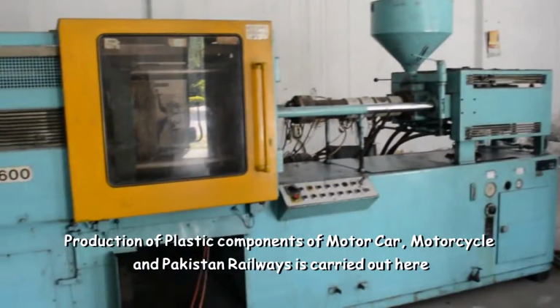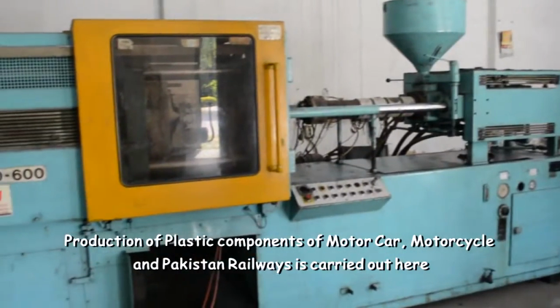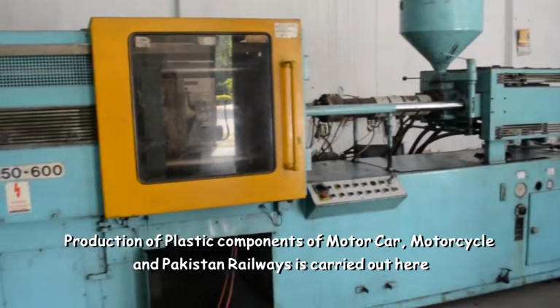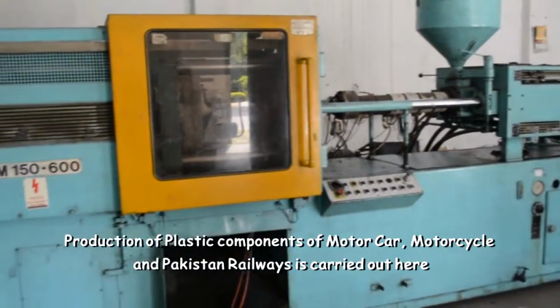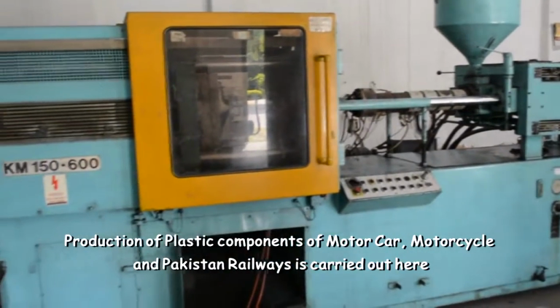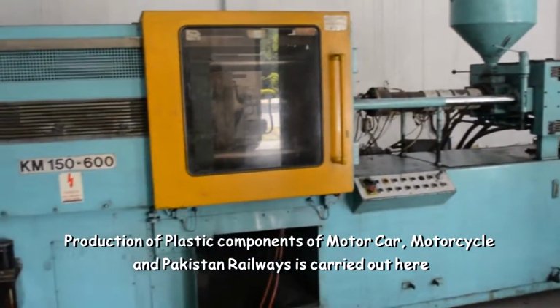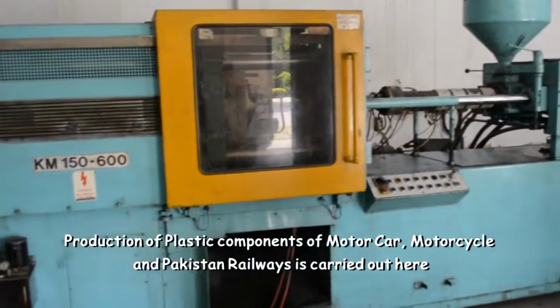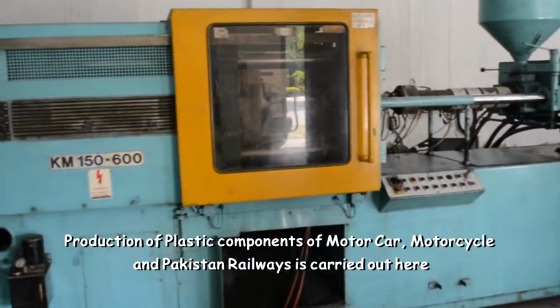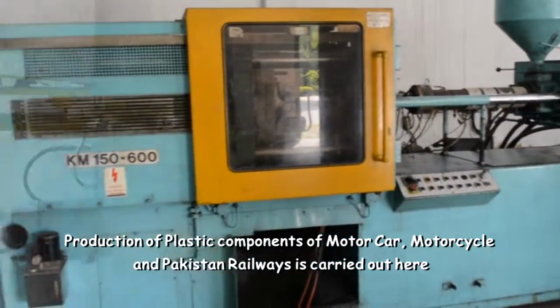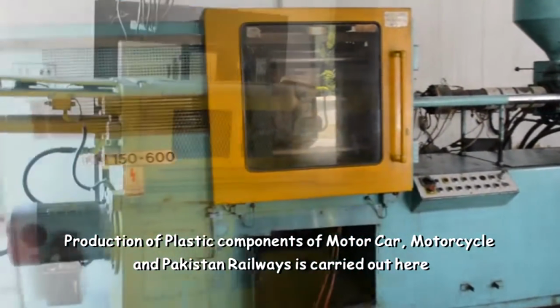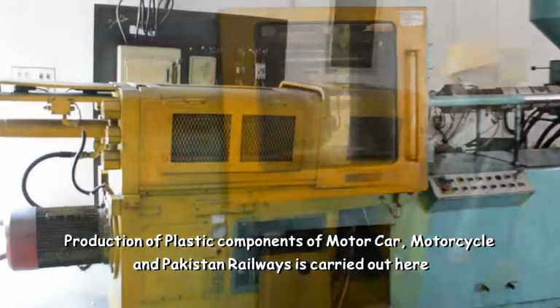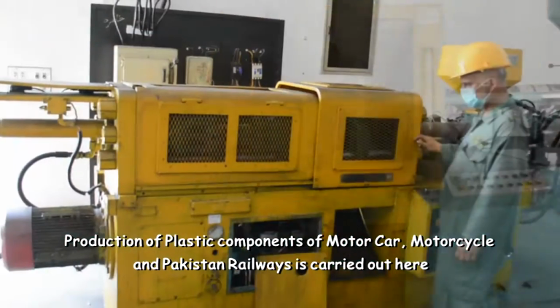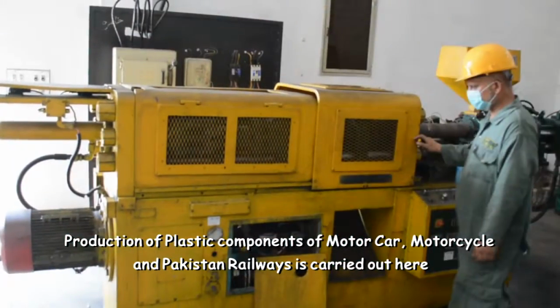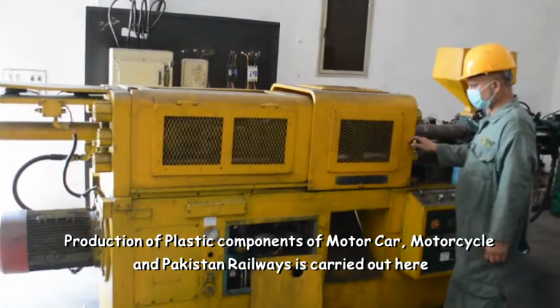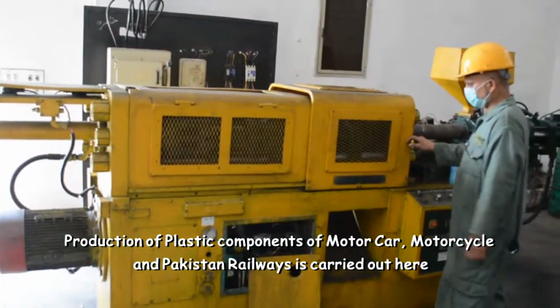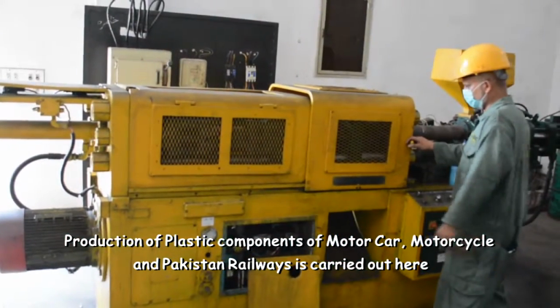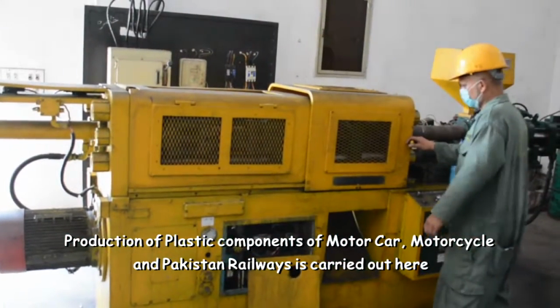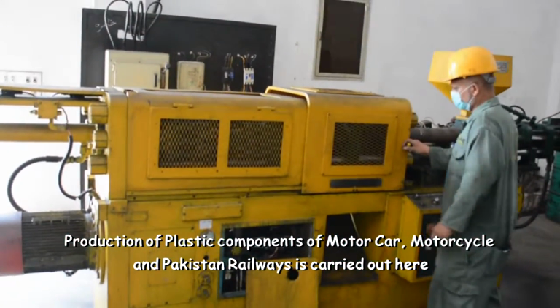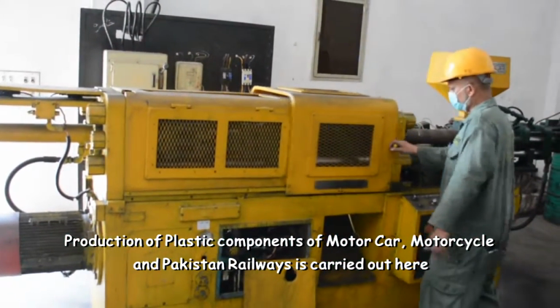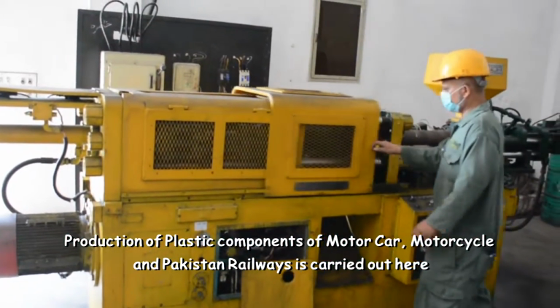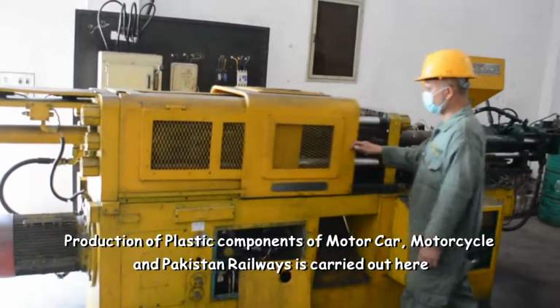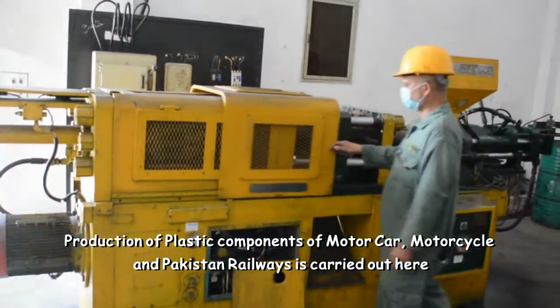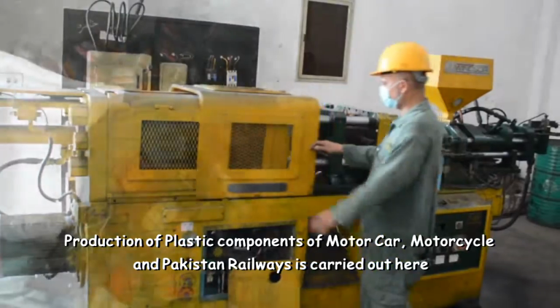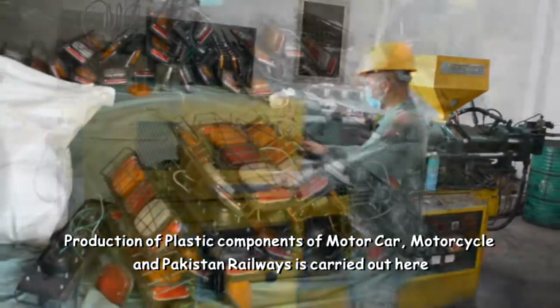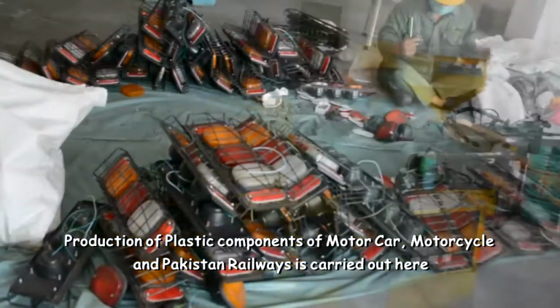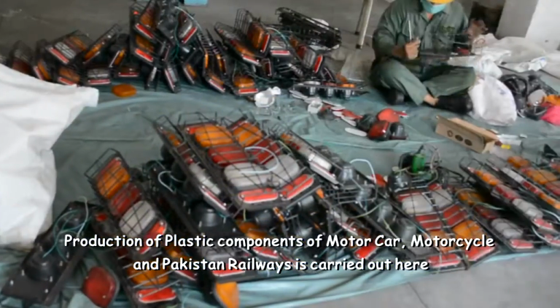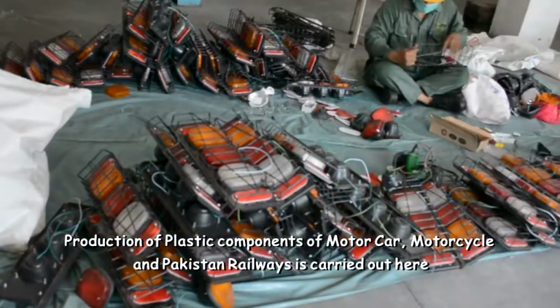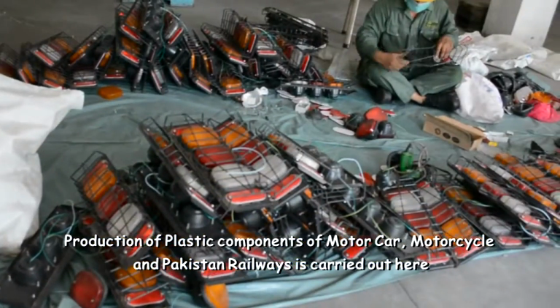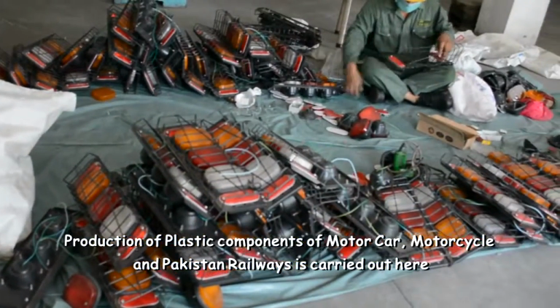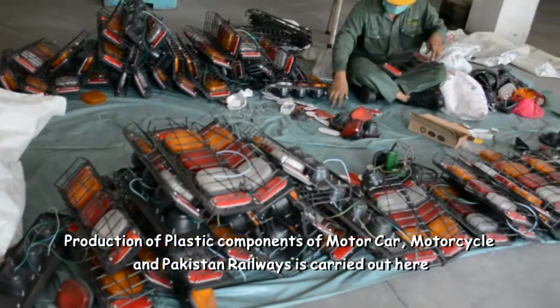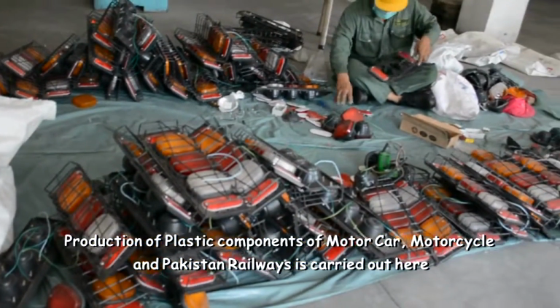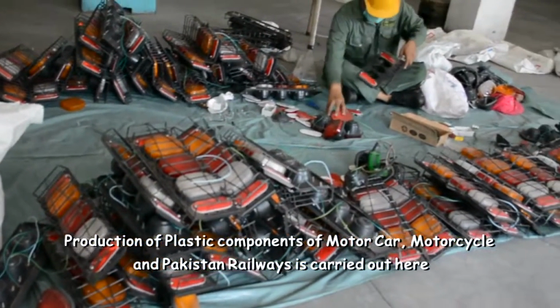Production of plastic components of motor car, motorcycle, and Pakistan Railways is also carried out here.